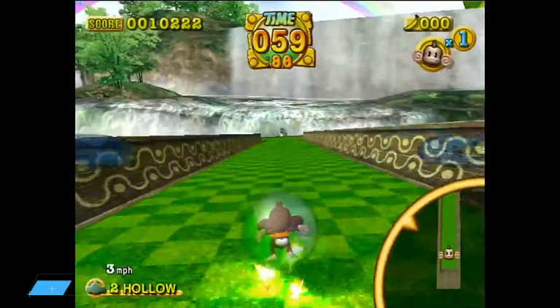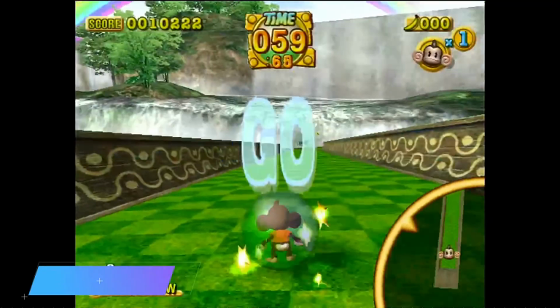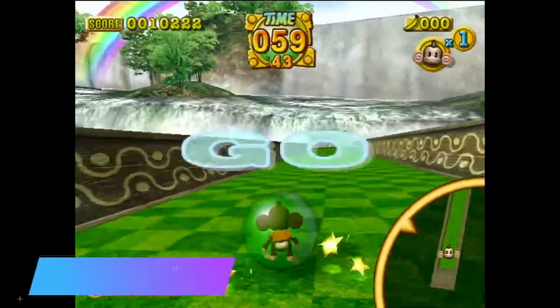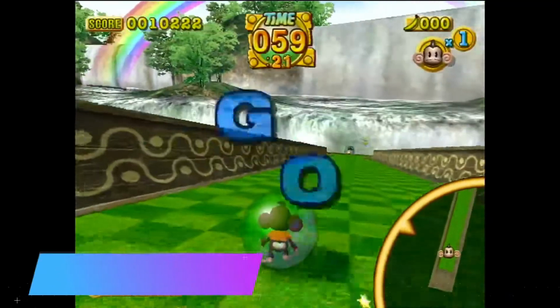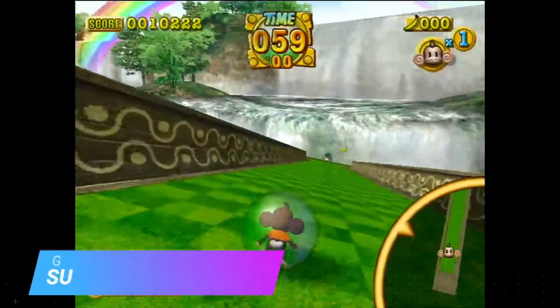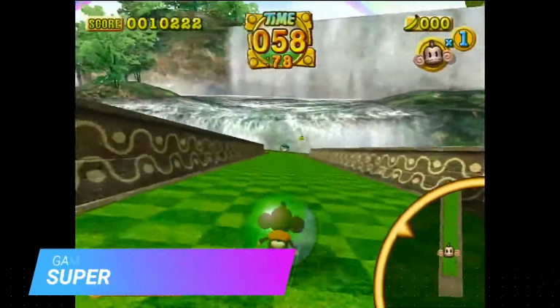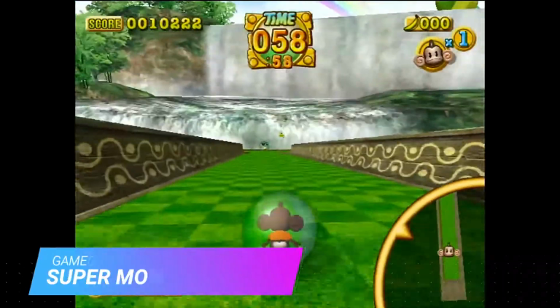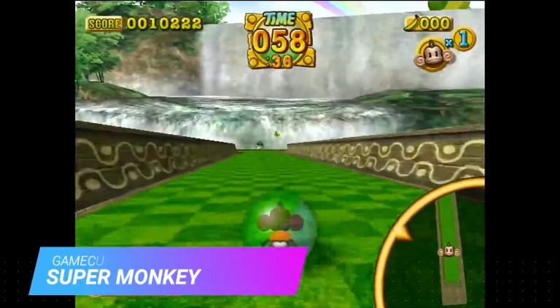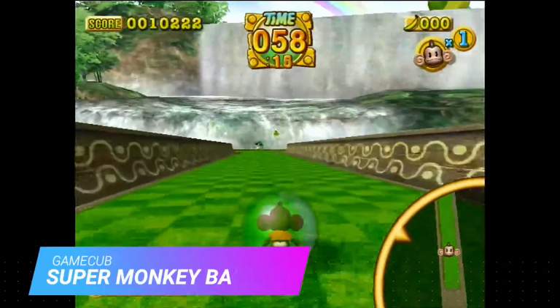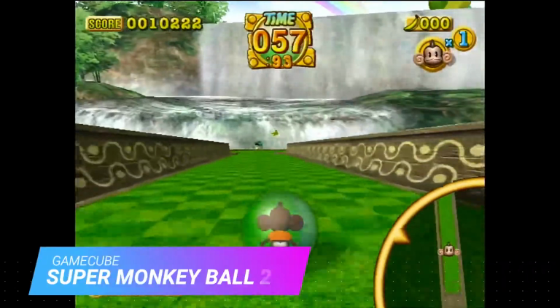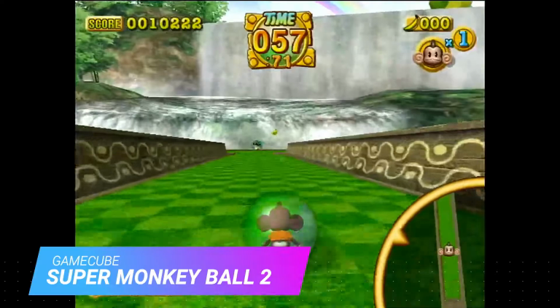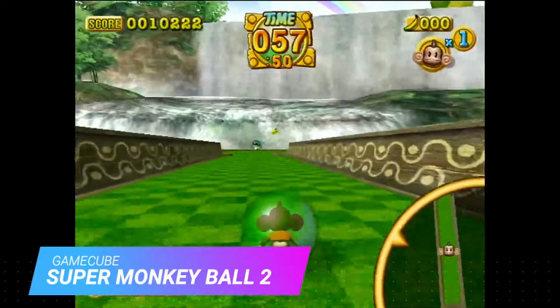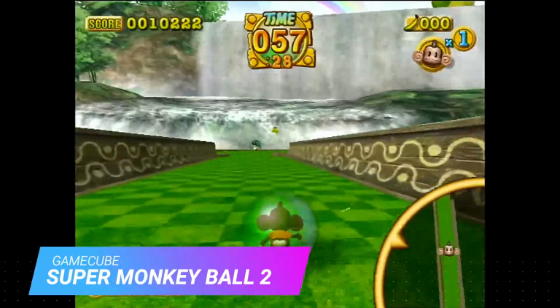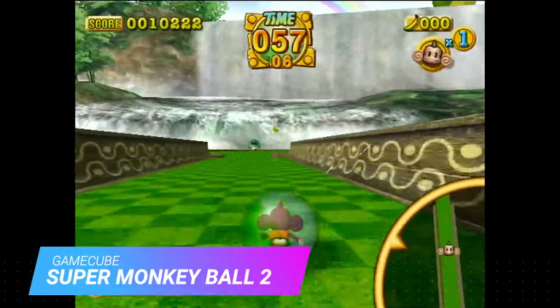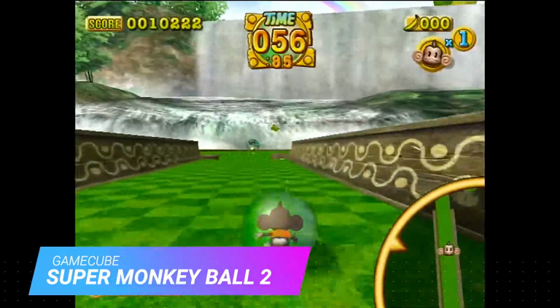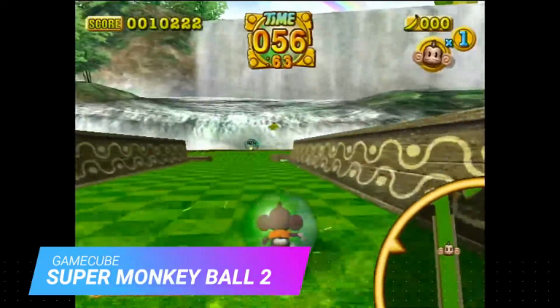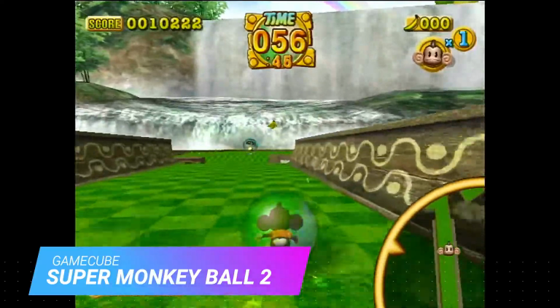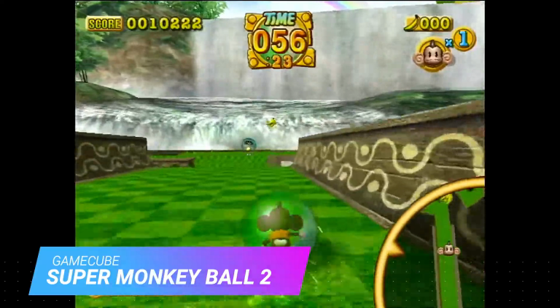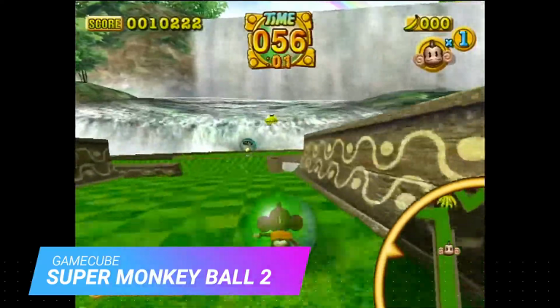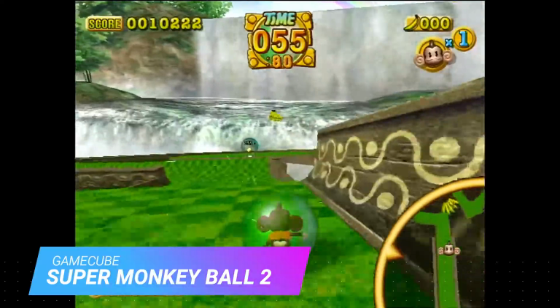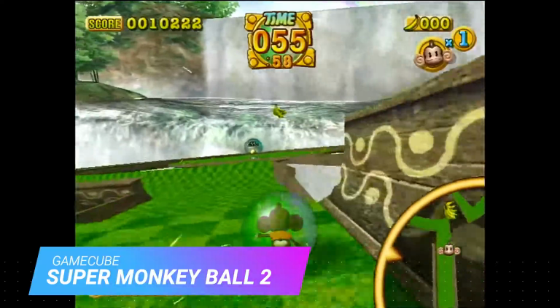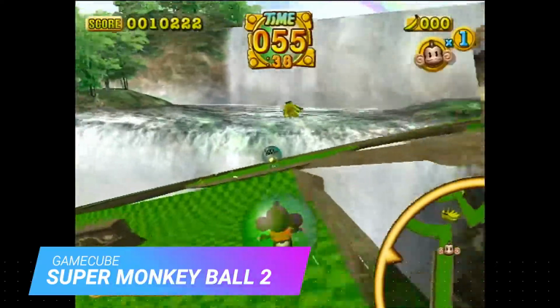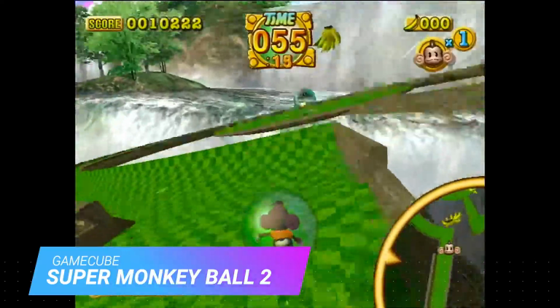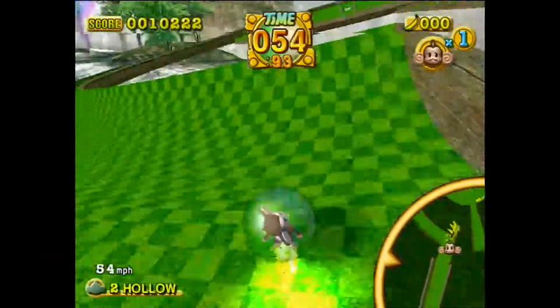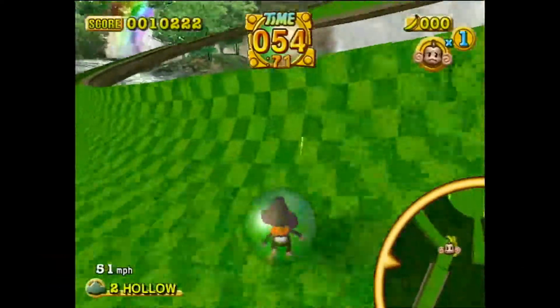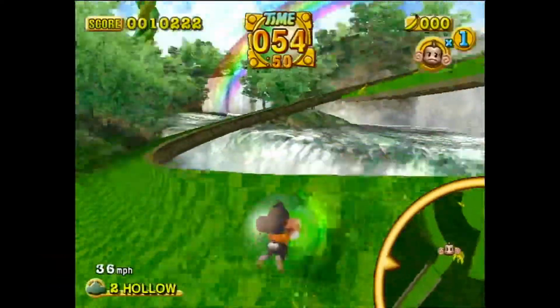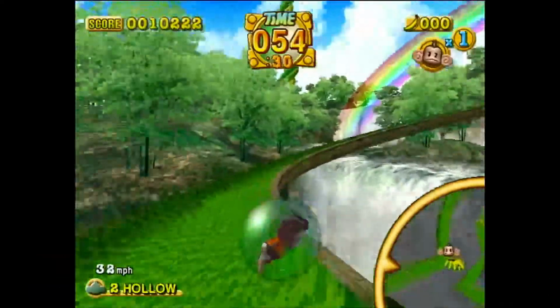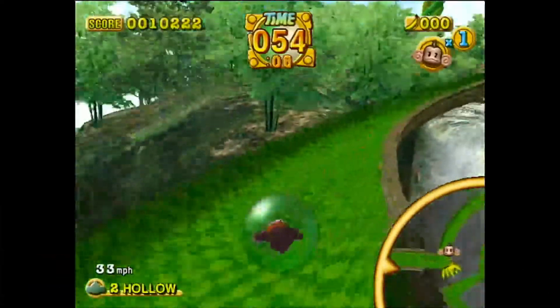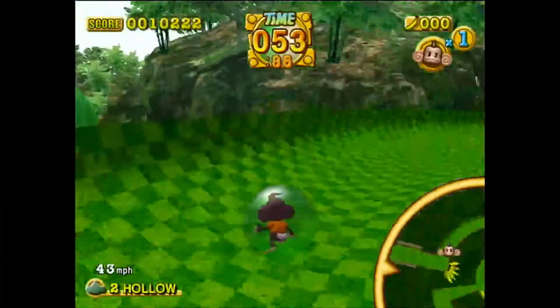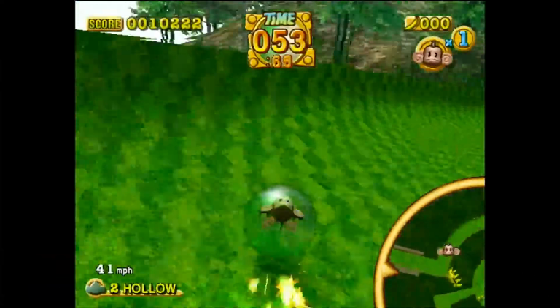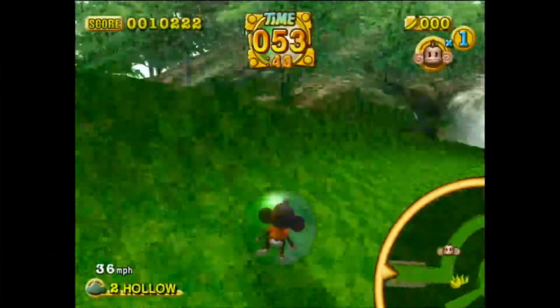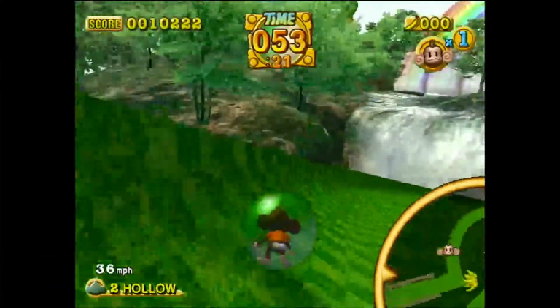One of my all-time favorites, Super Monkey Ball 2 for the Gamecube, runs relatively fine without any major issue from what I can see.